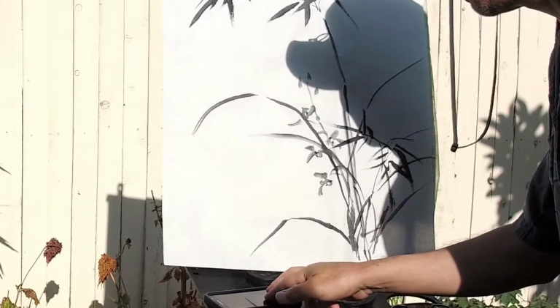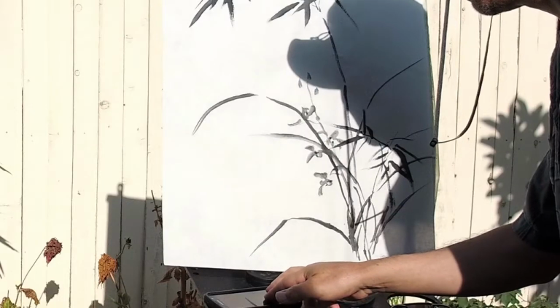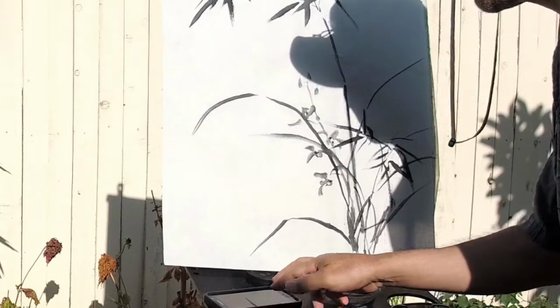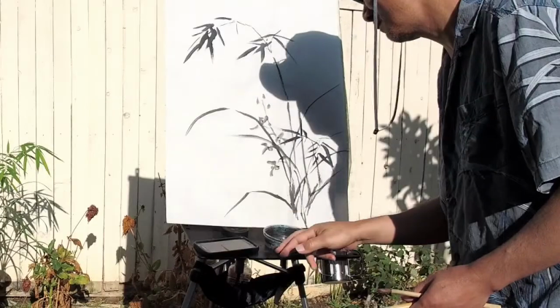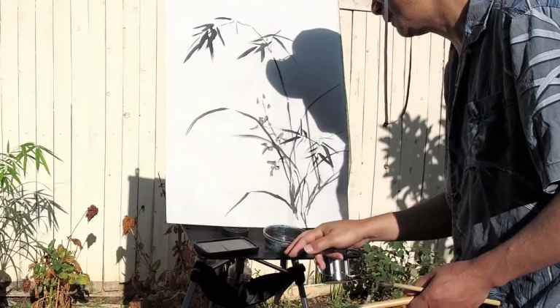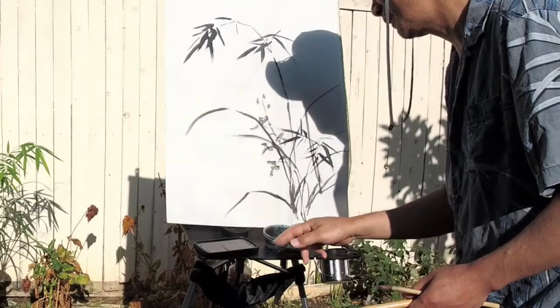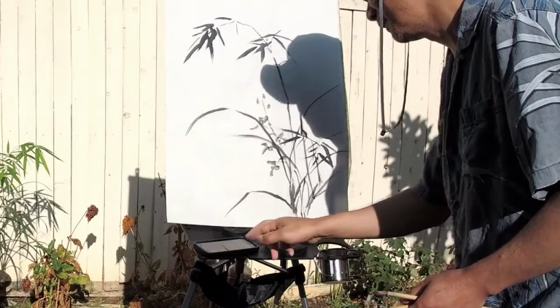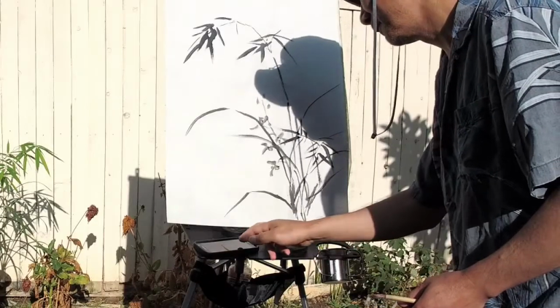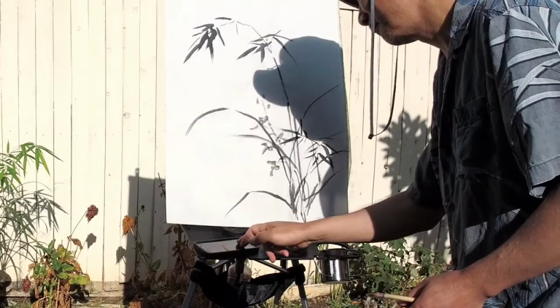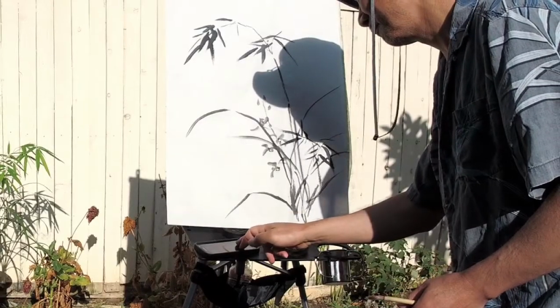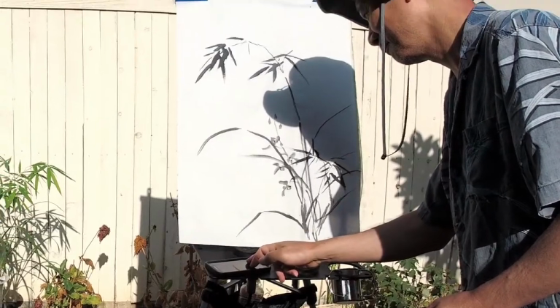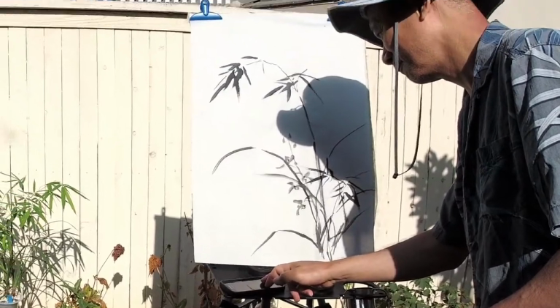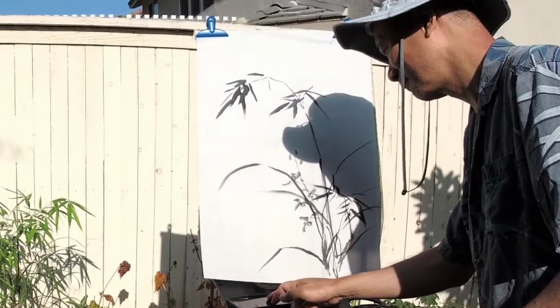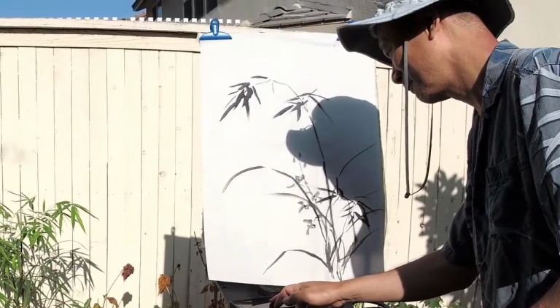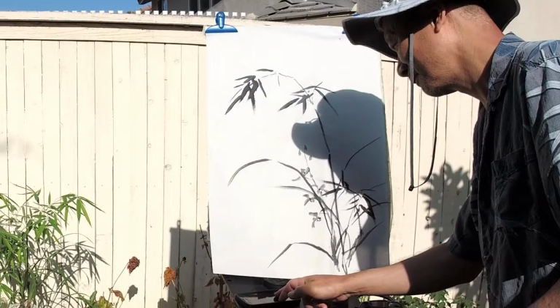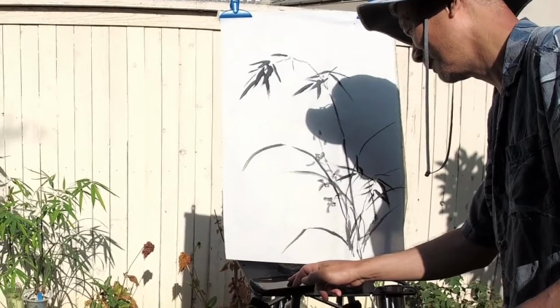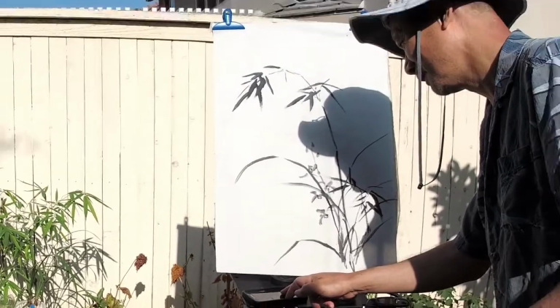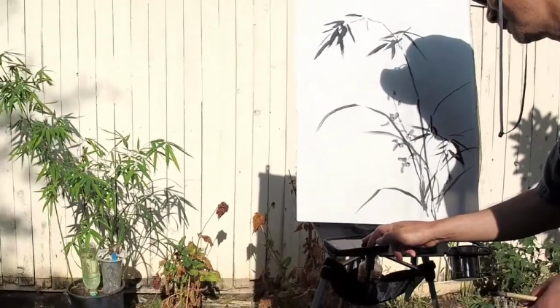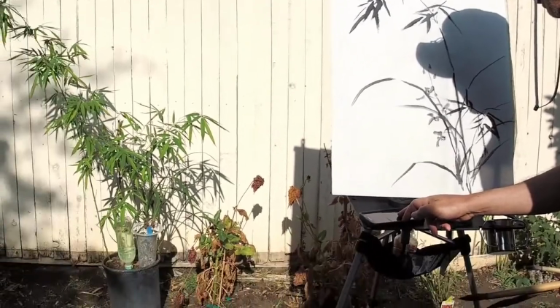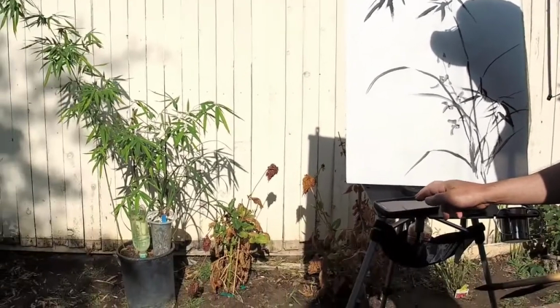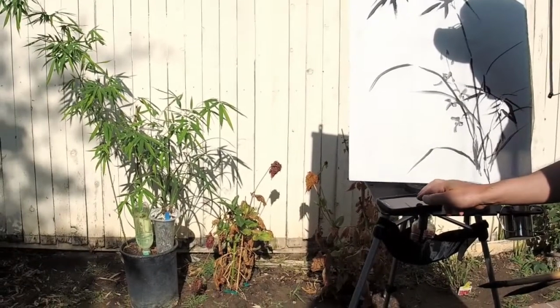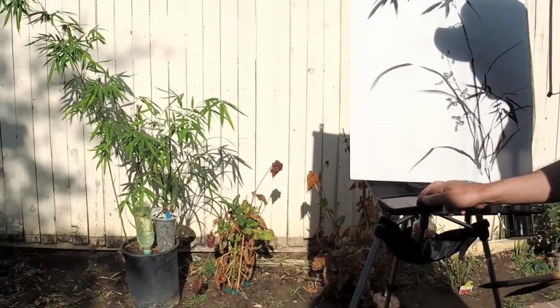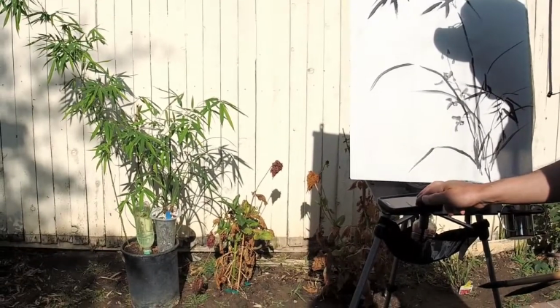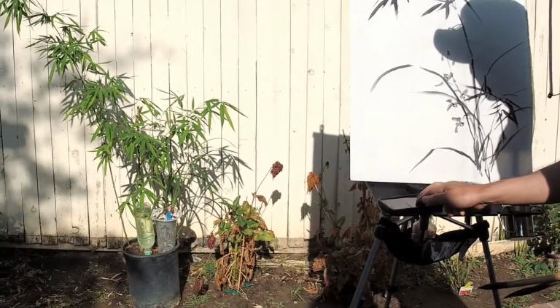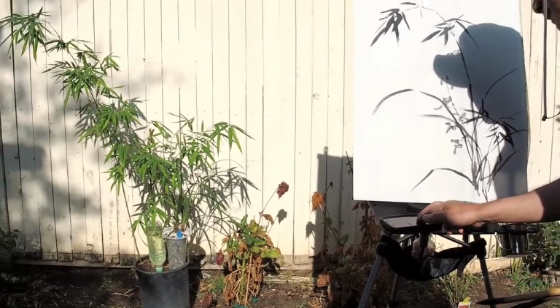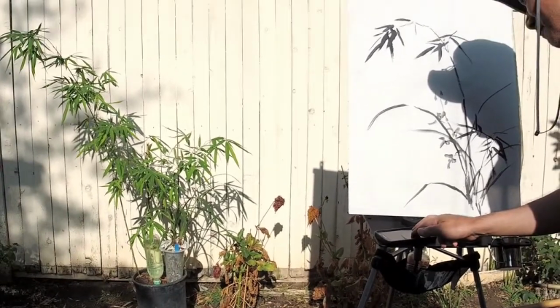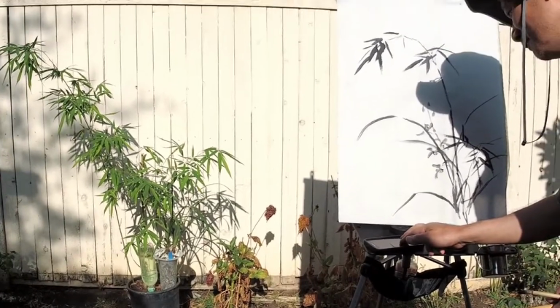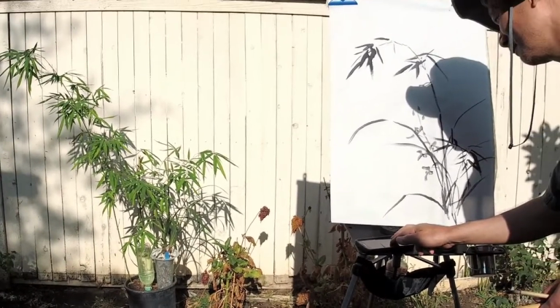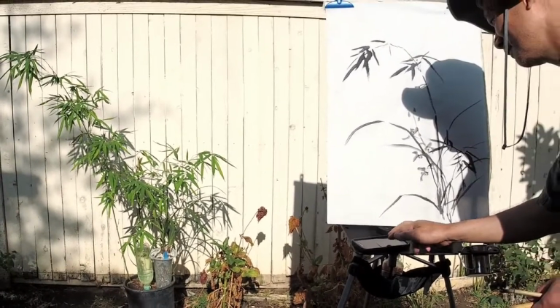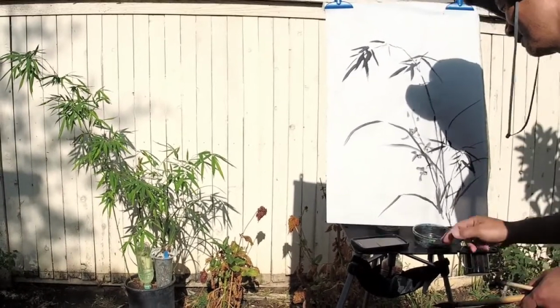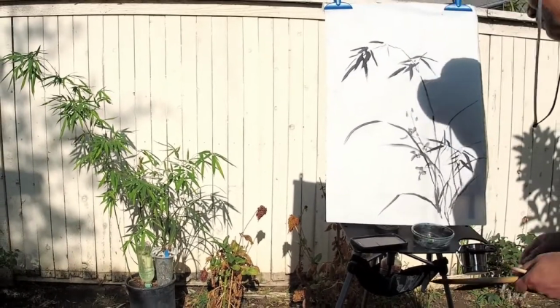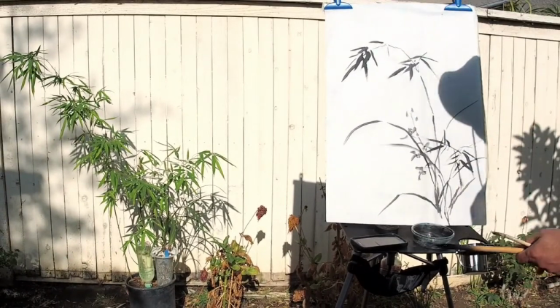That's the painting. This is the inspiration.